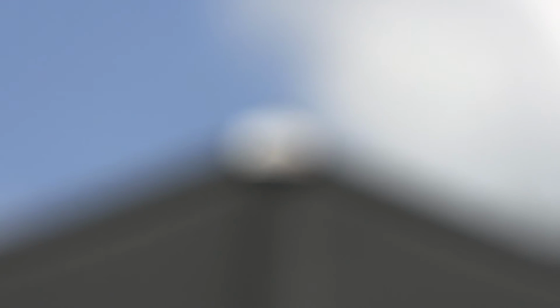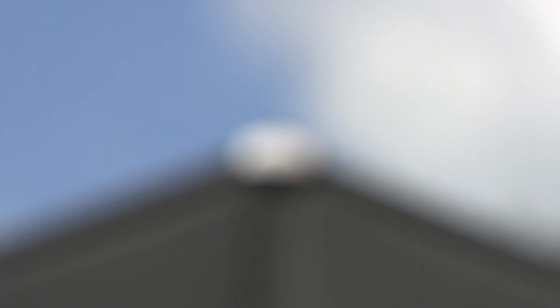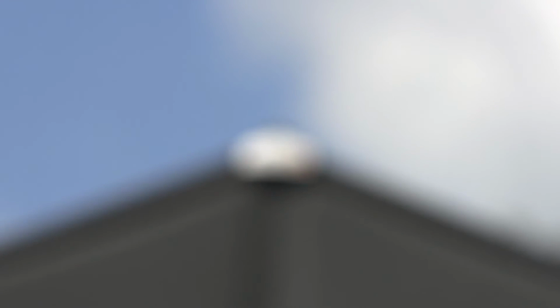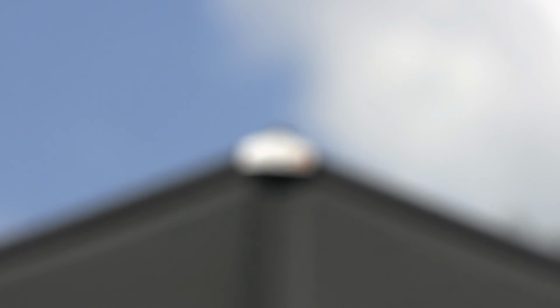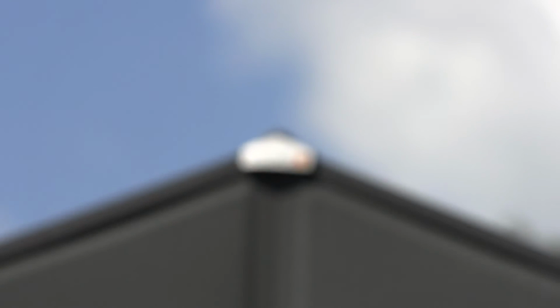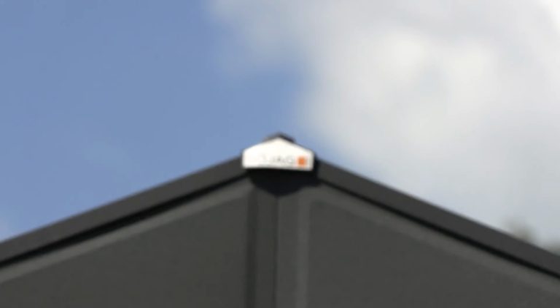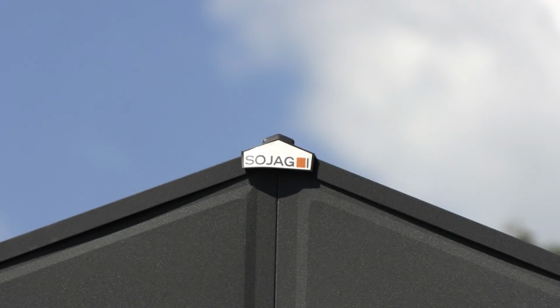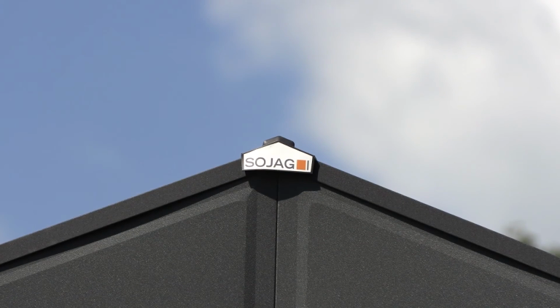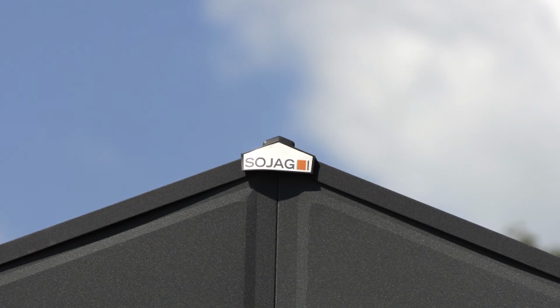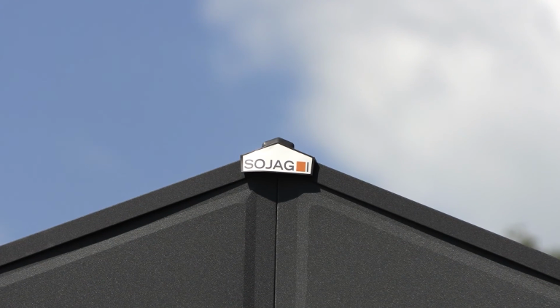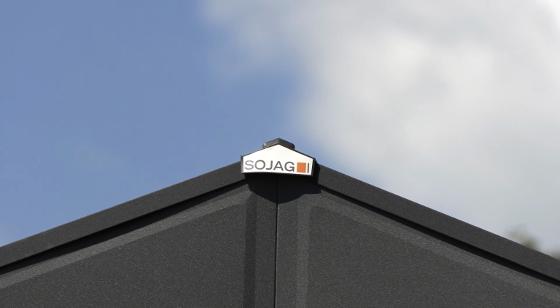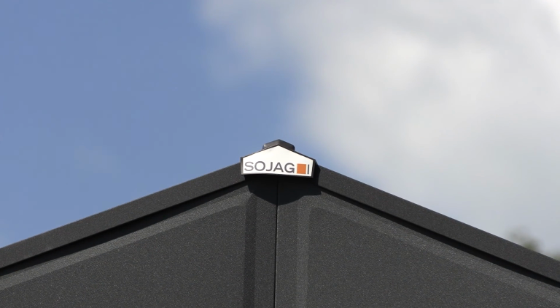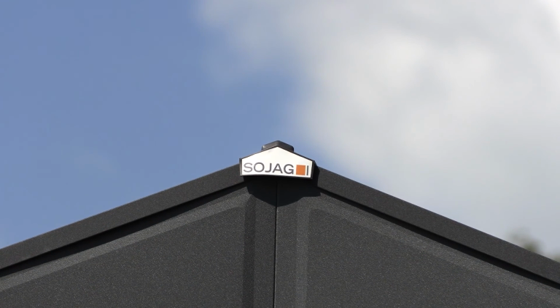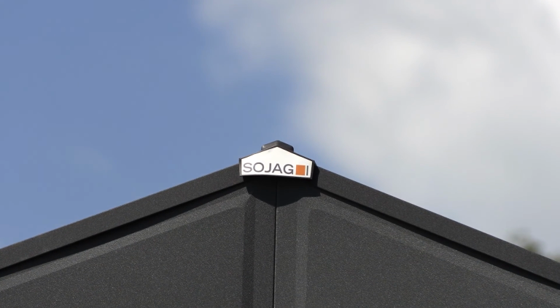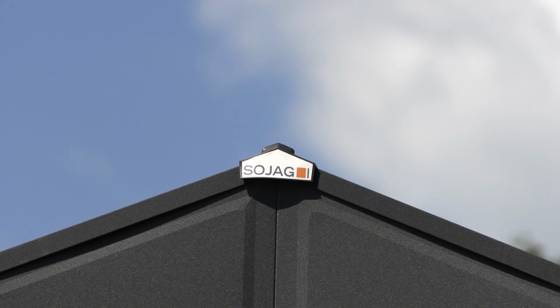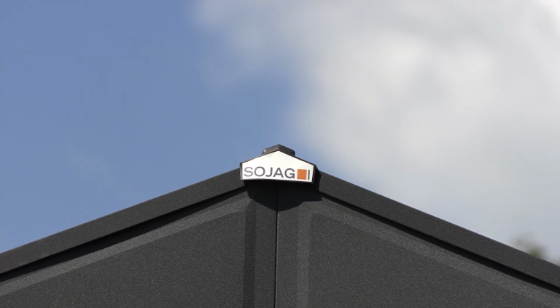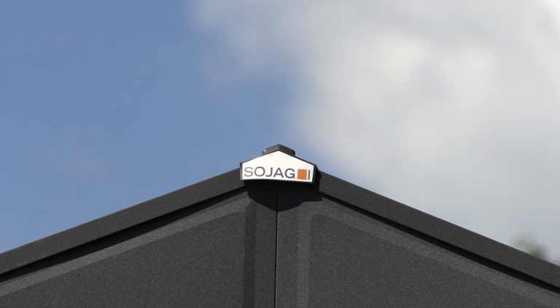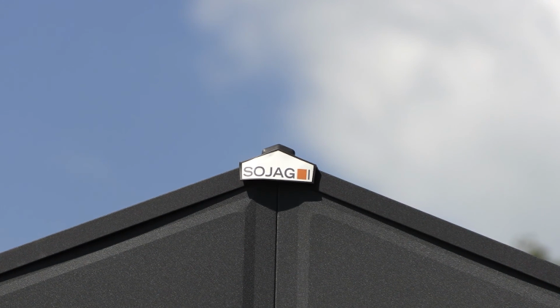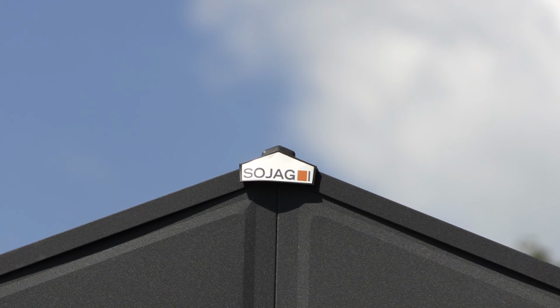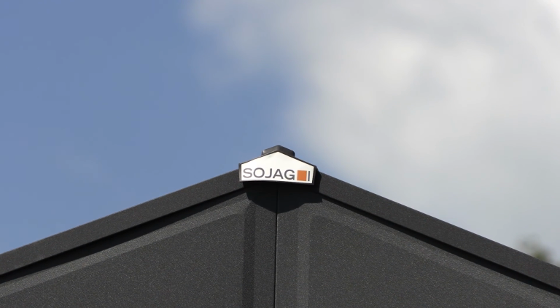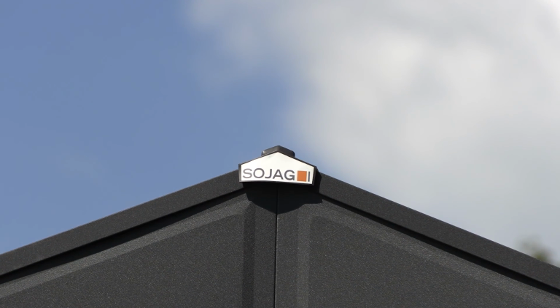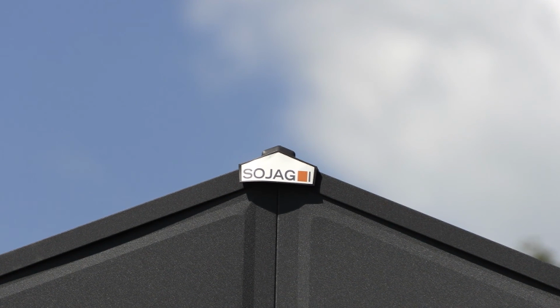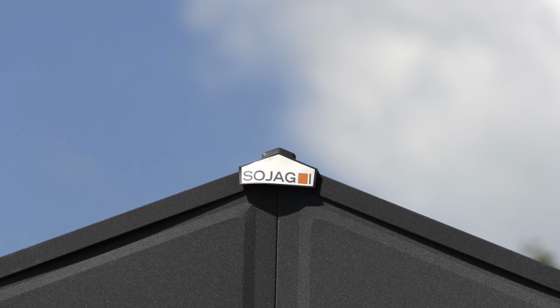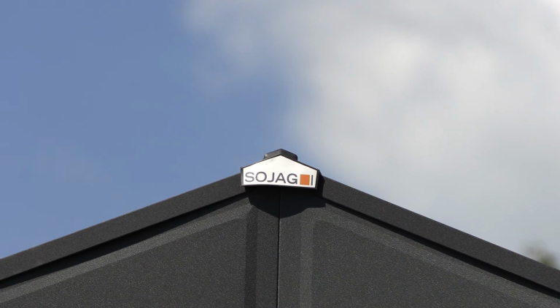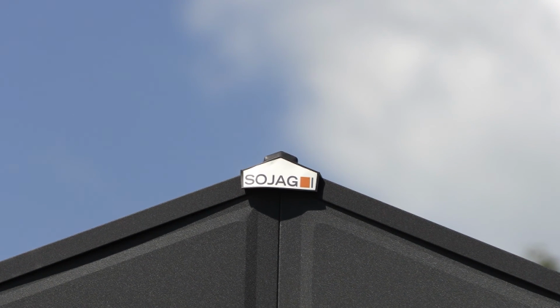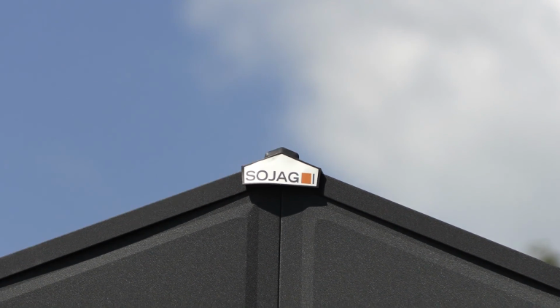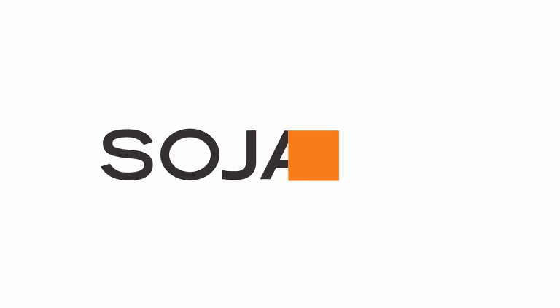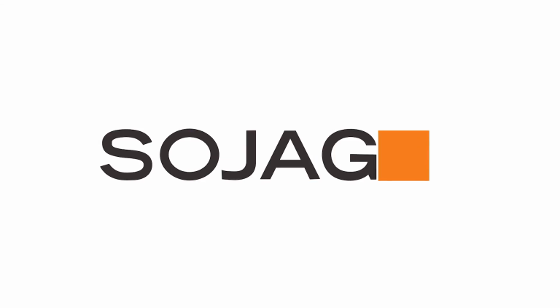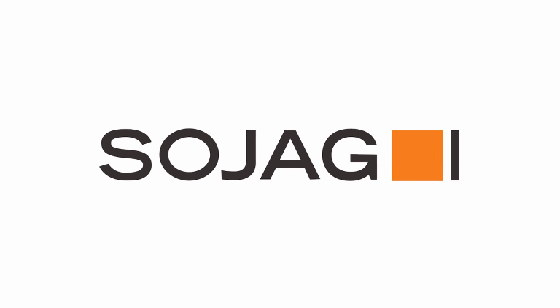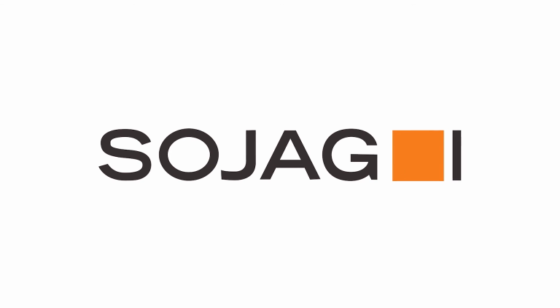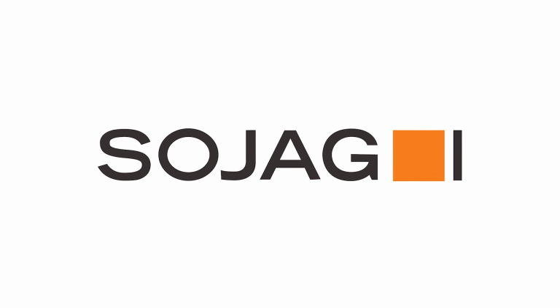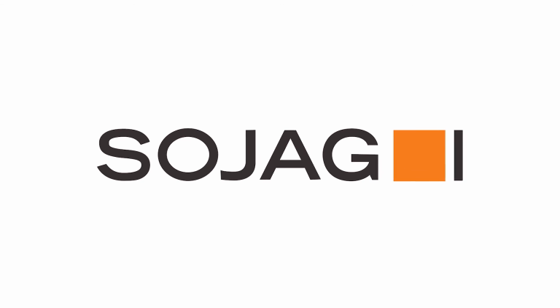The Everest Garage, the ultimate all-steel, all-season shelter. From Sojag.